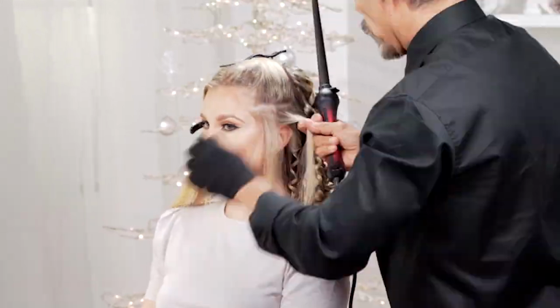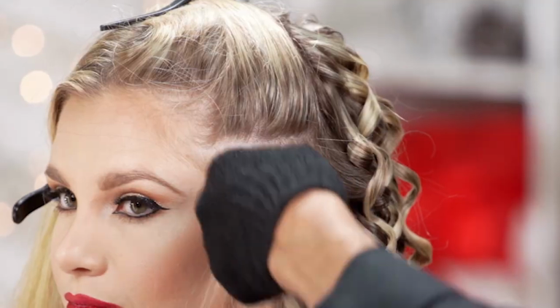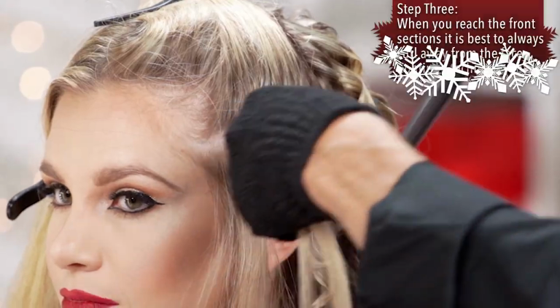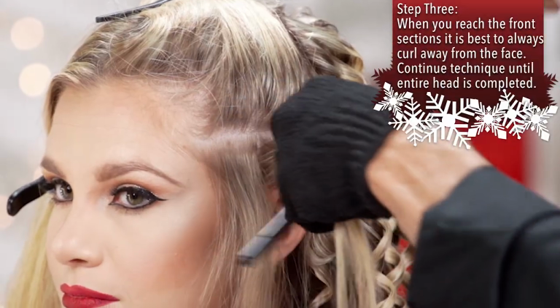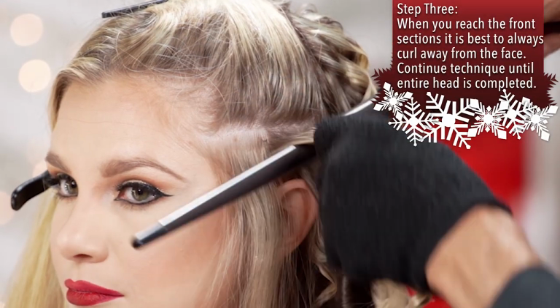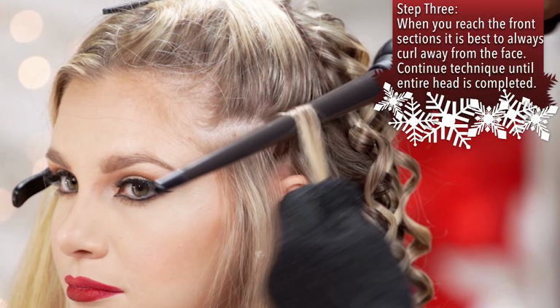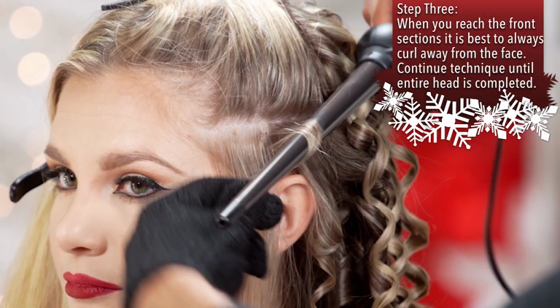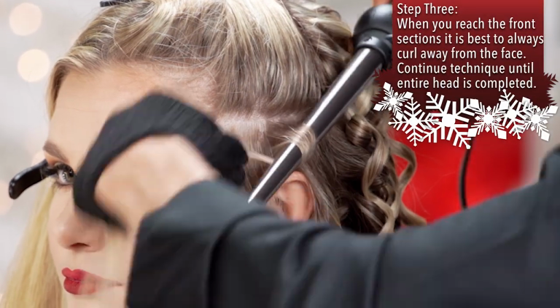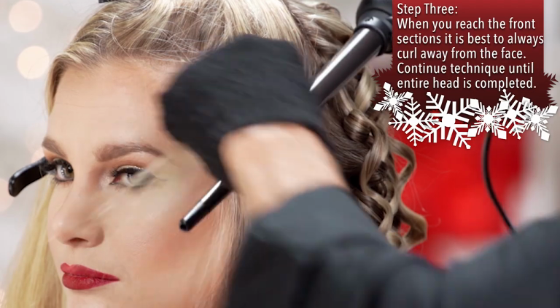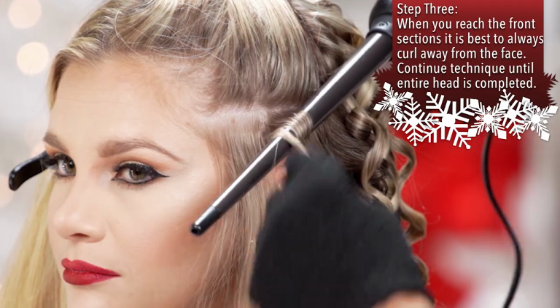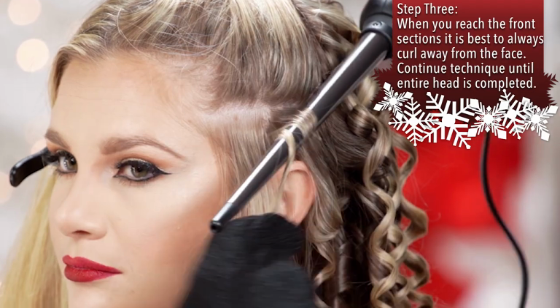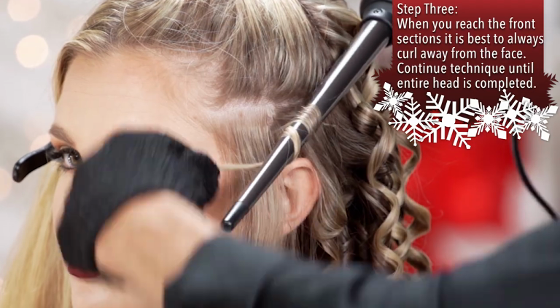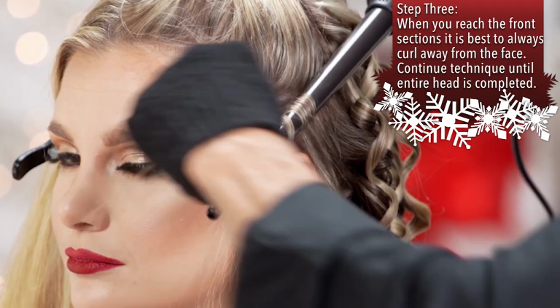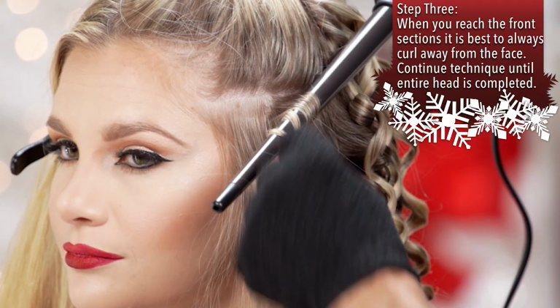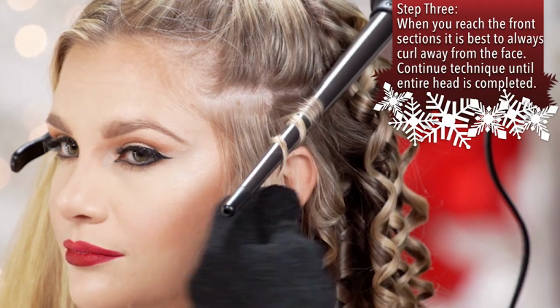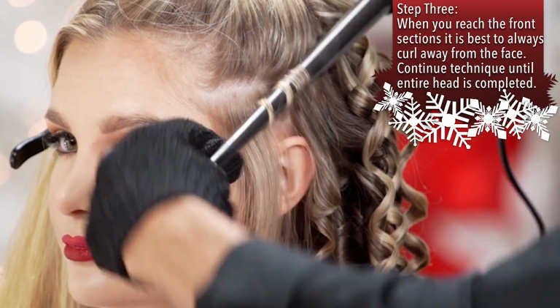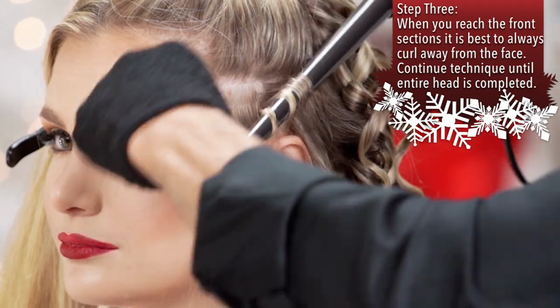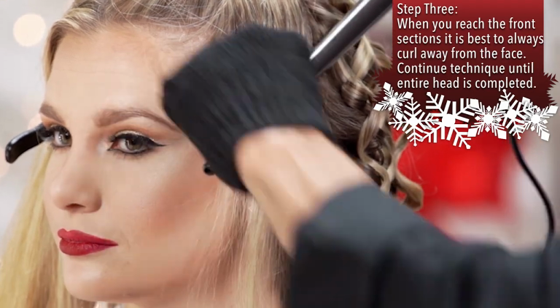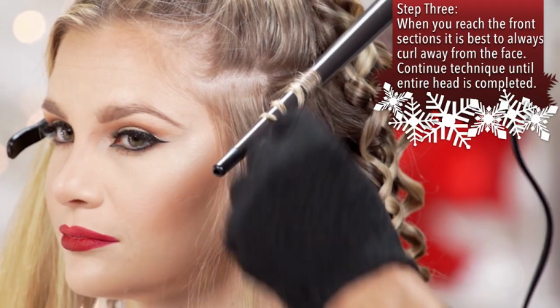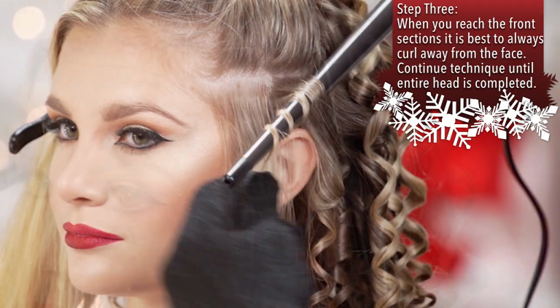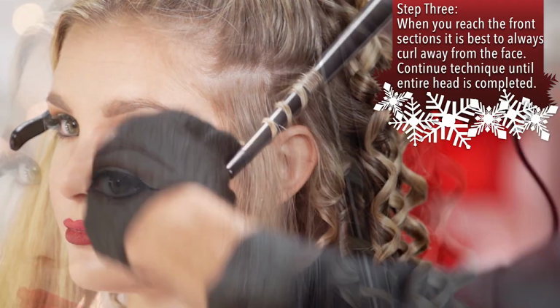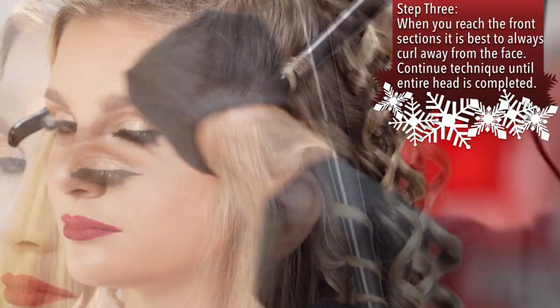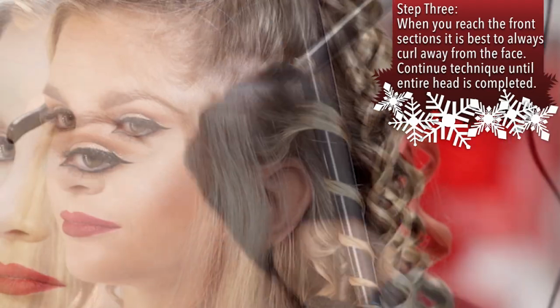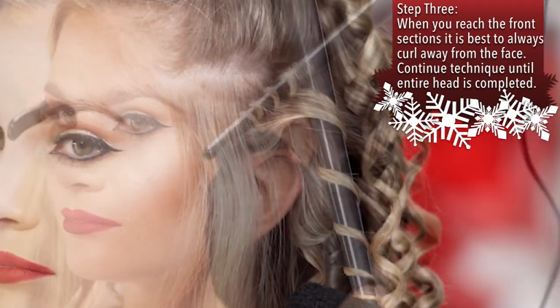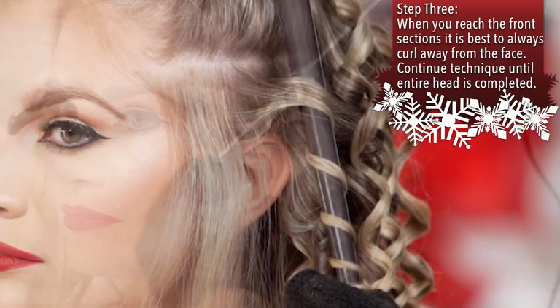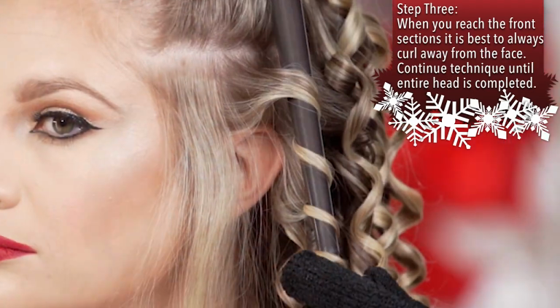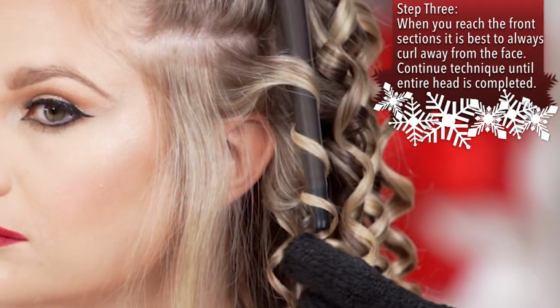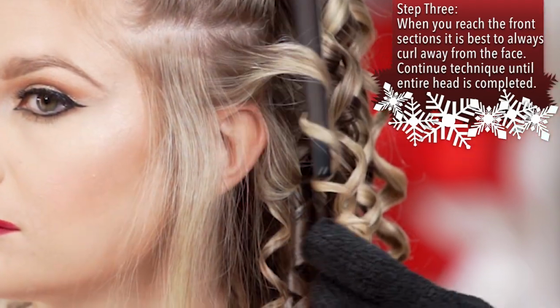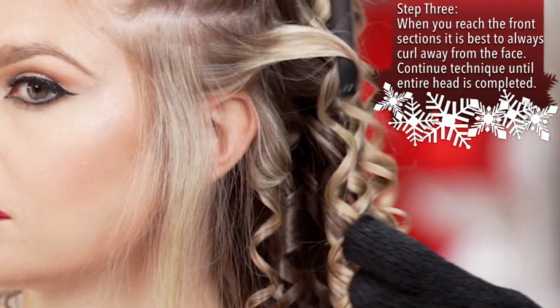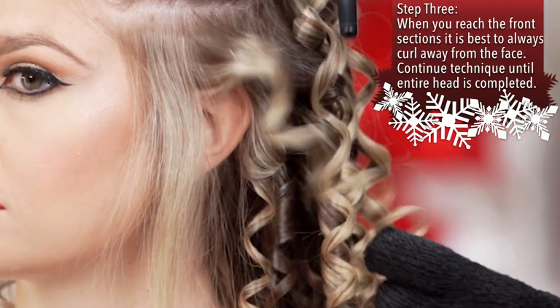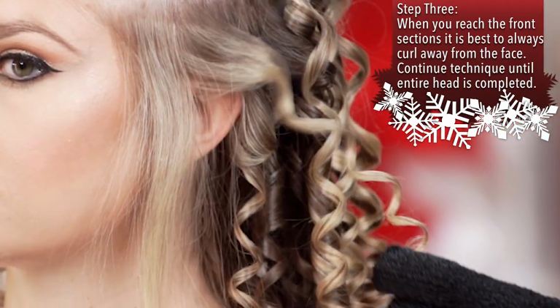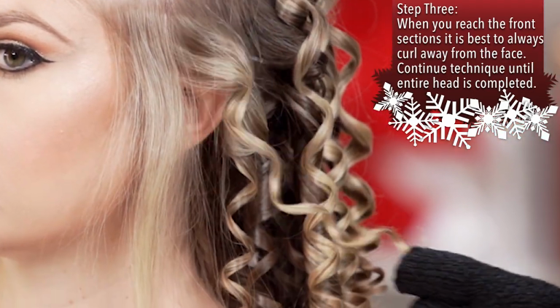Here, close to the face, it's better to take the direction to the back to take the curls out of the face.